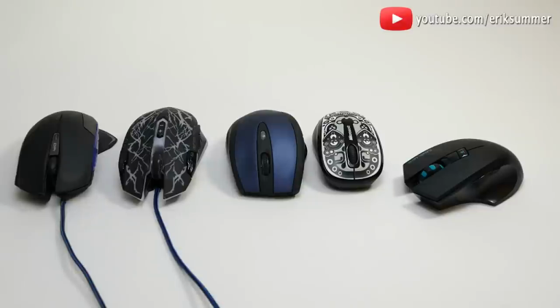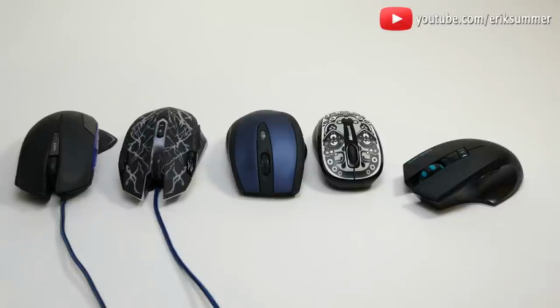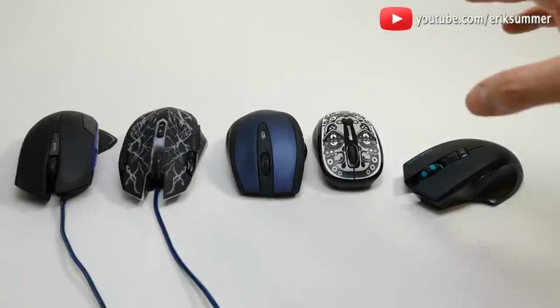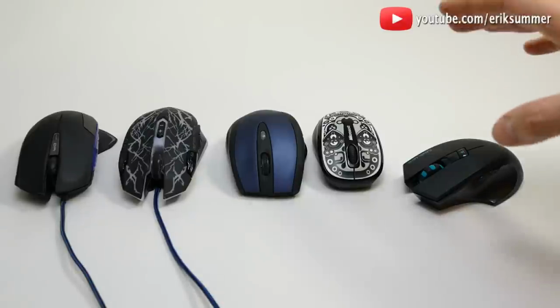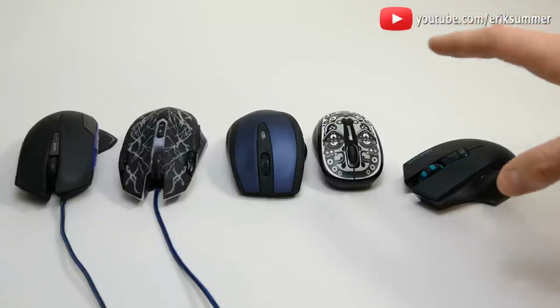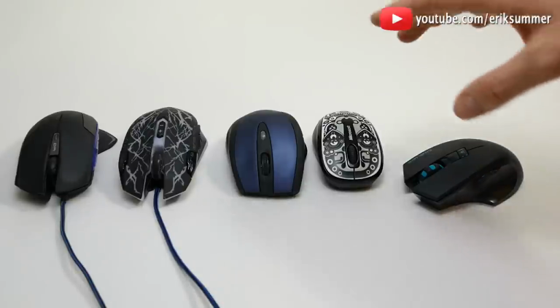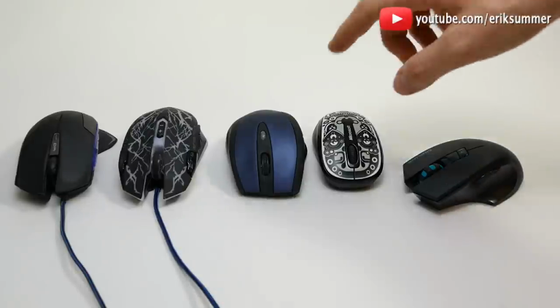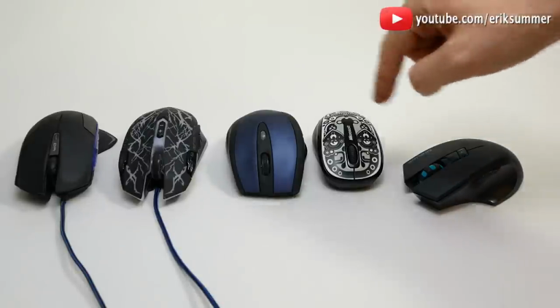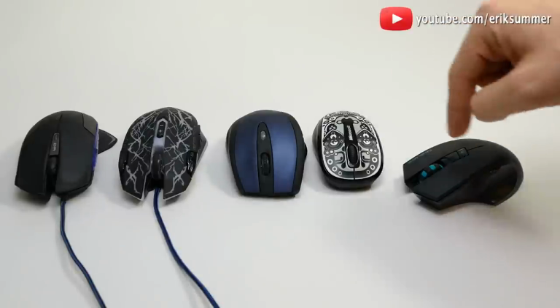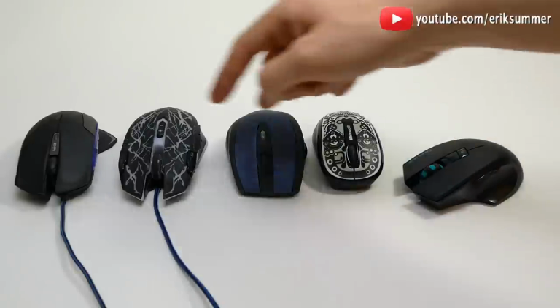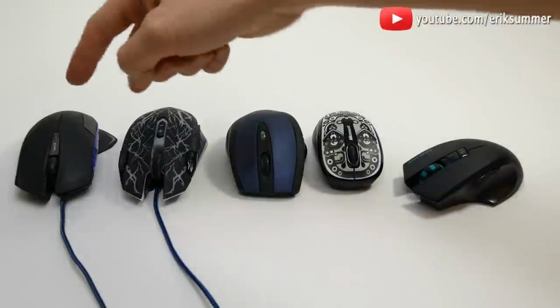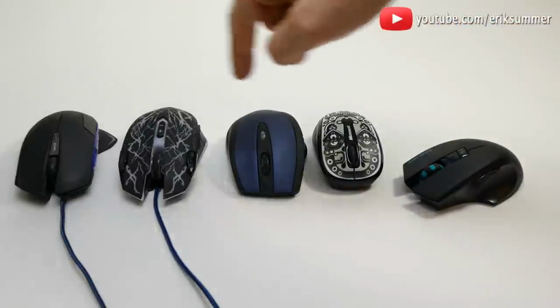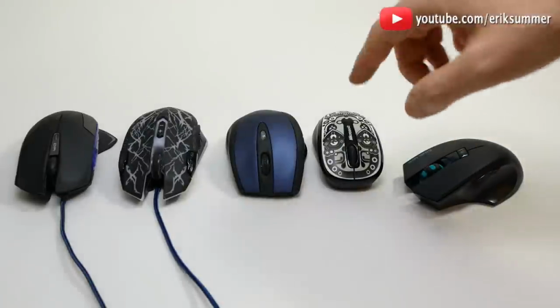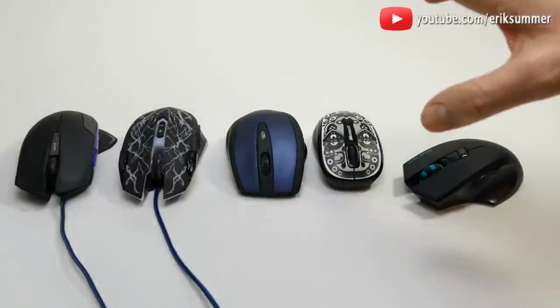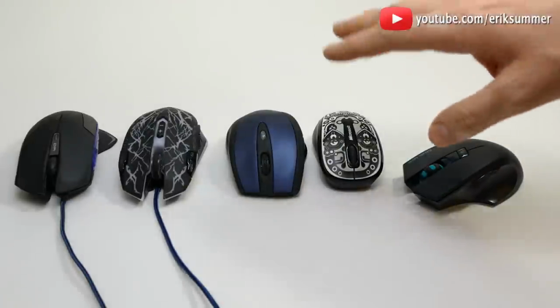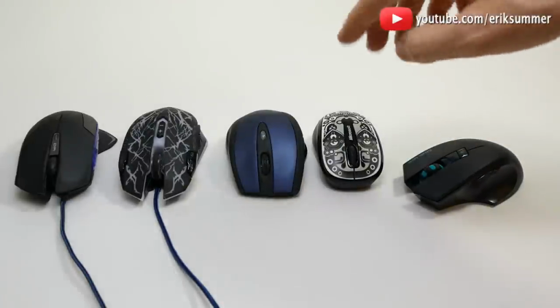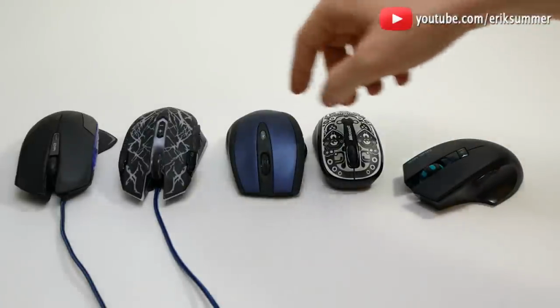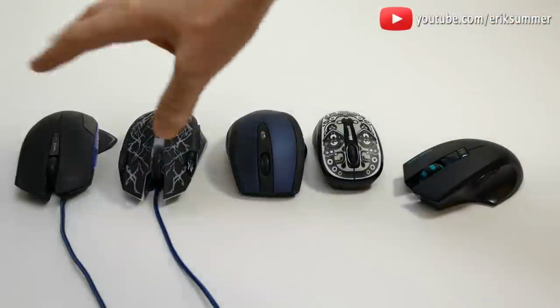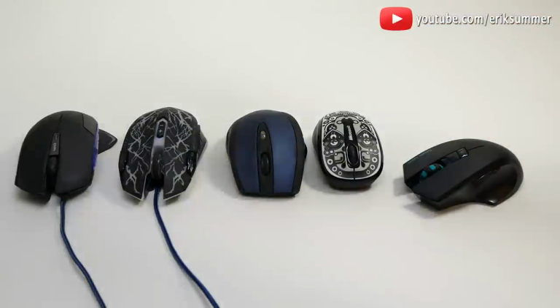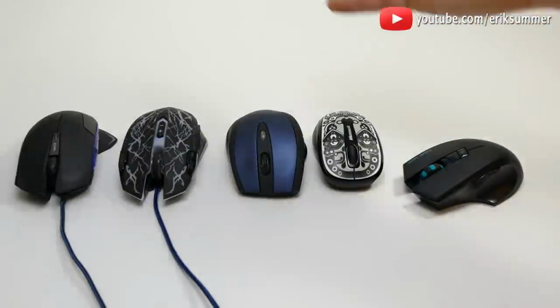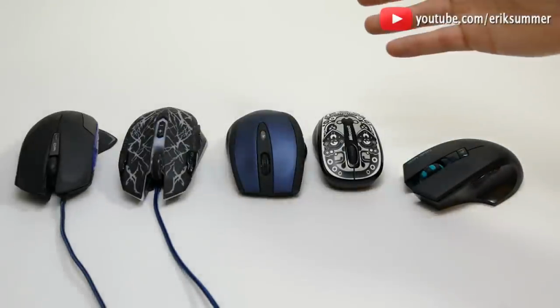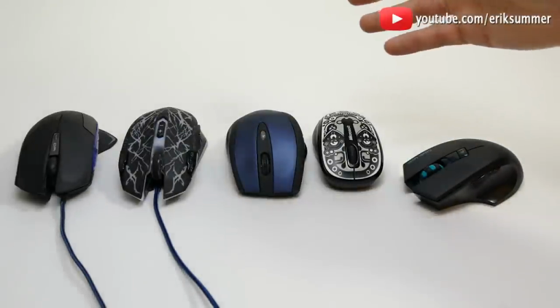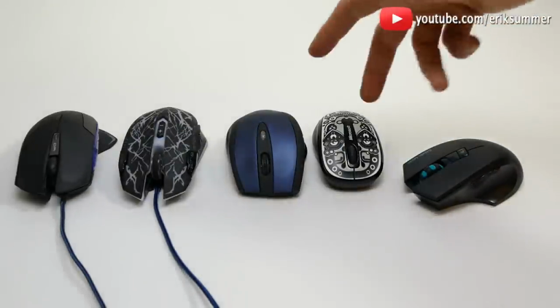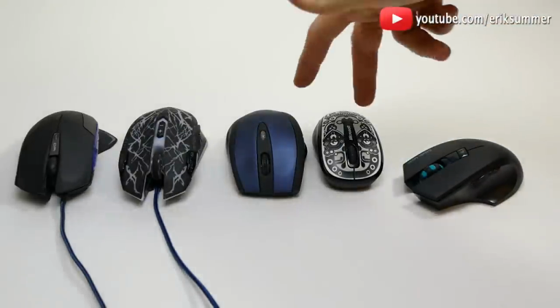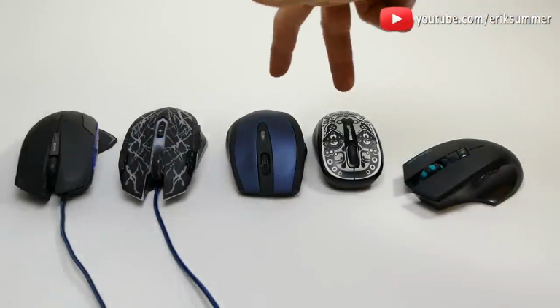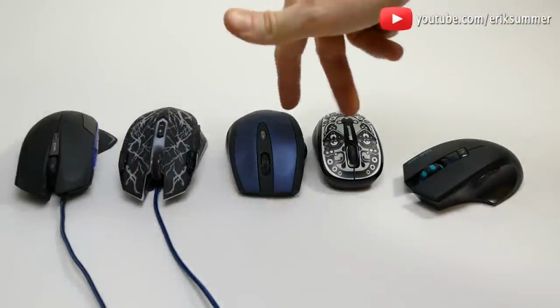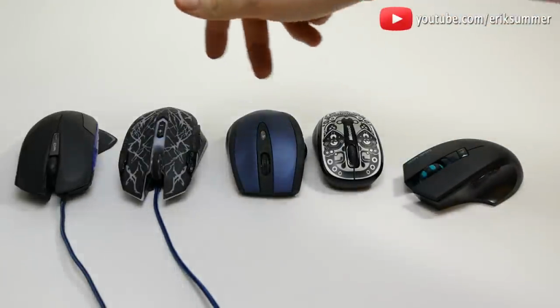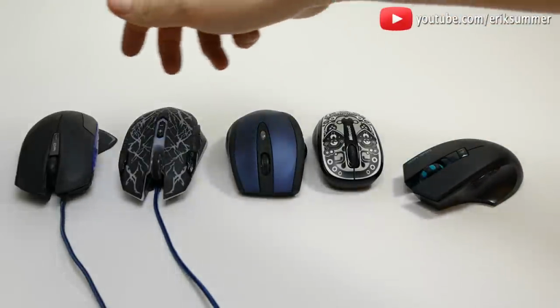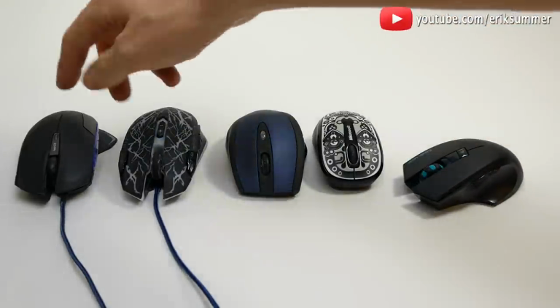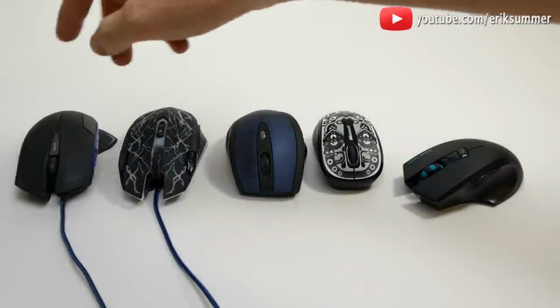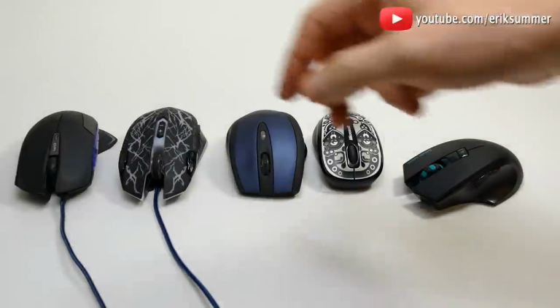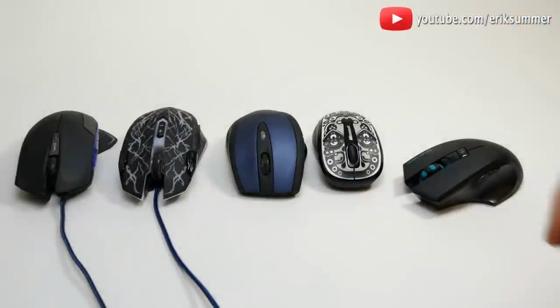Now real quick, I'll just show you guys how loud it clicks against four other random mice that I found — two wireless and two wired.